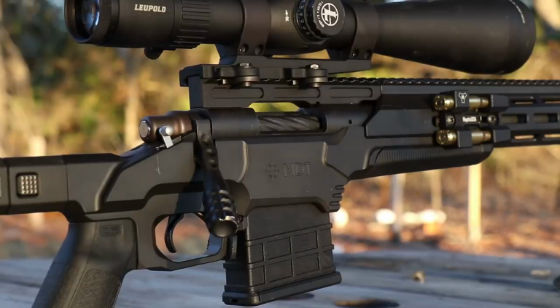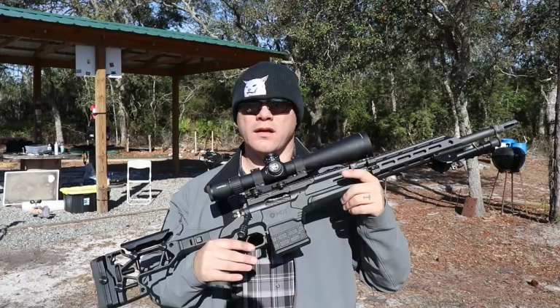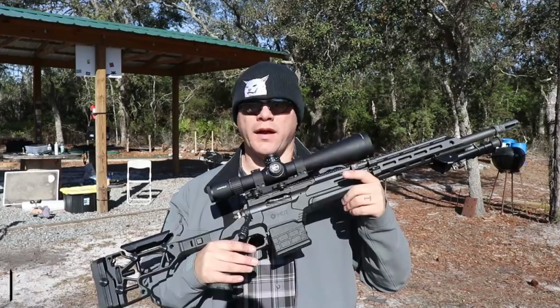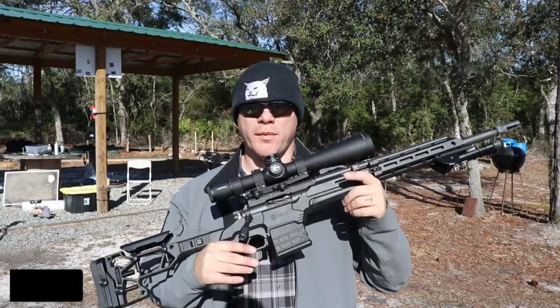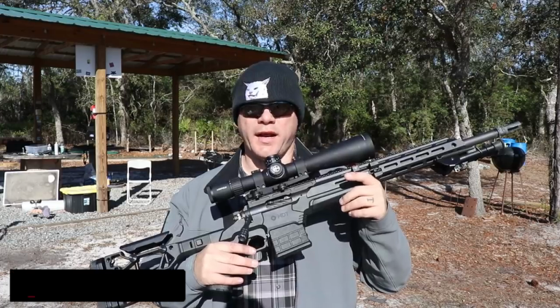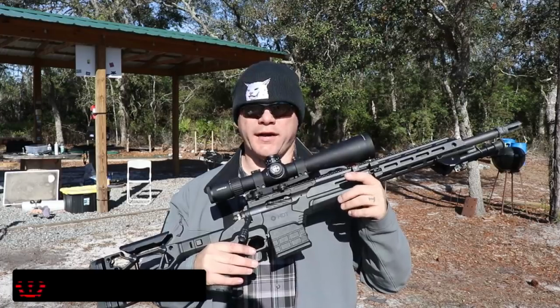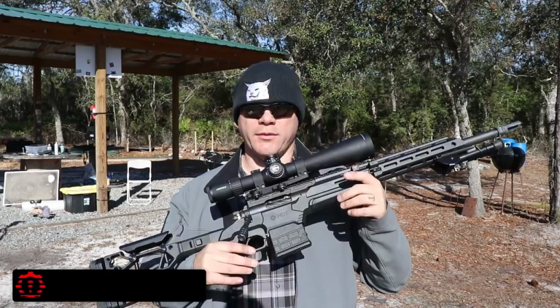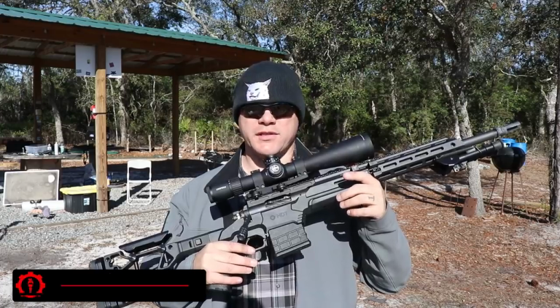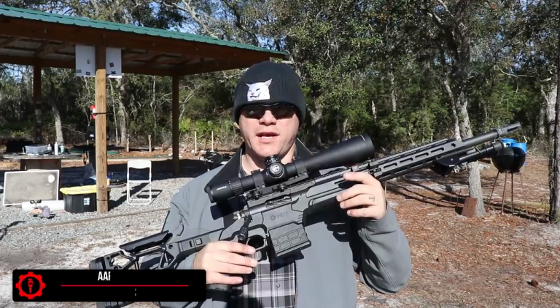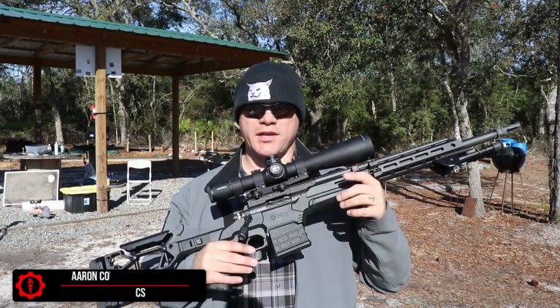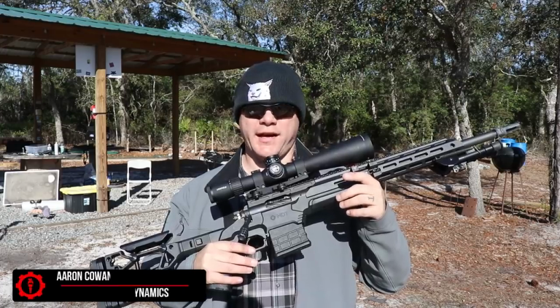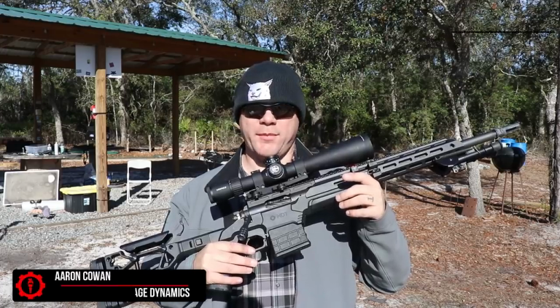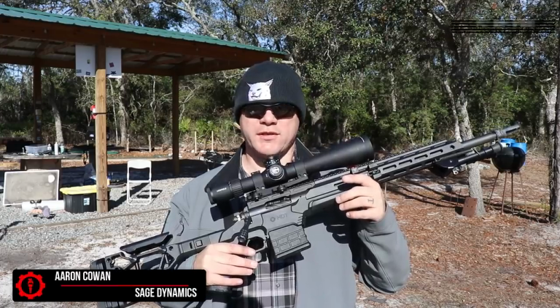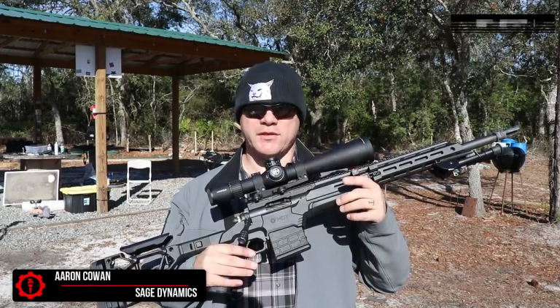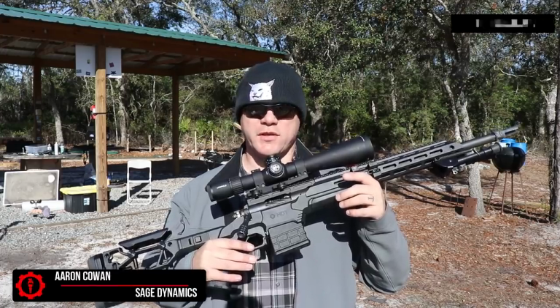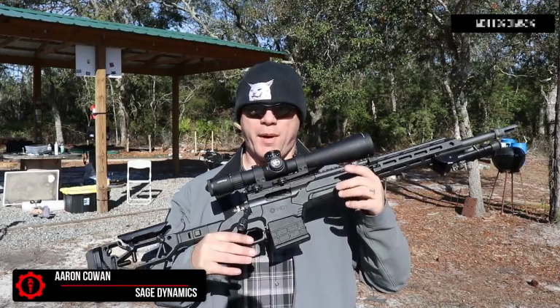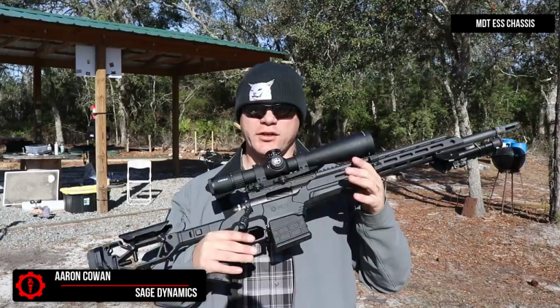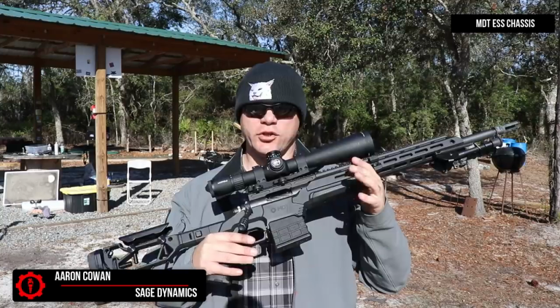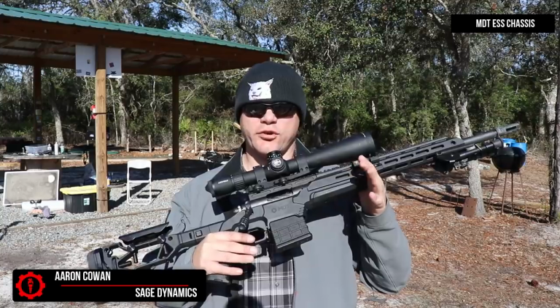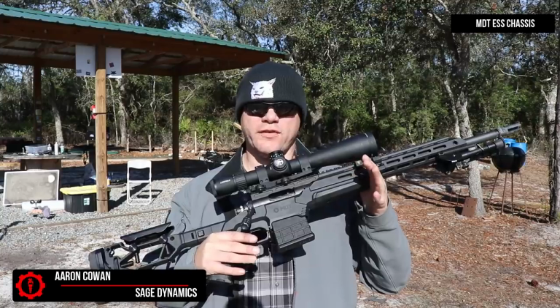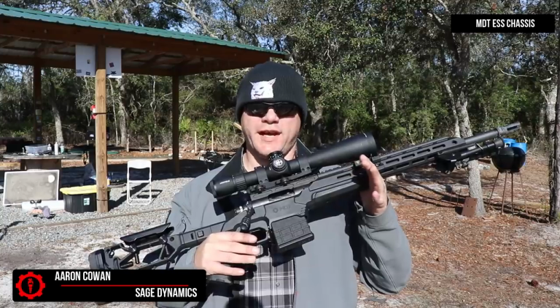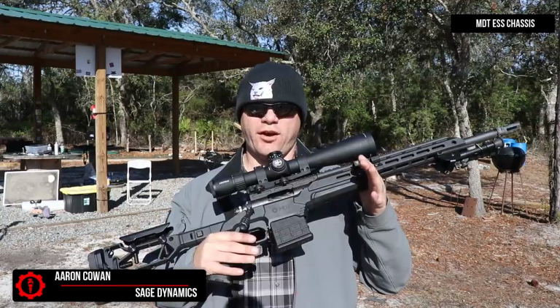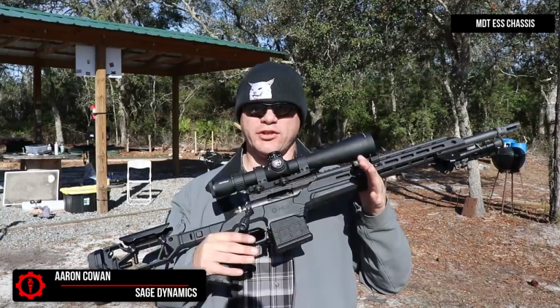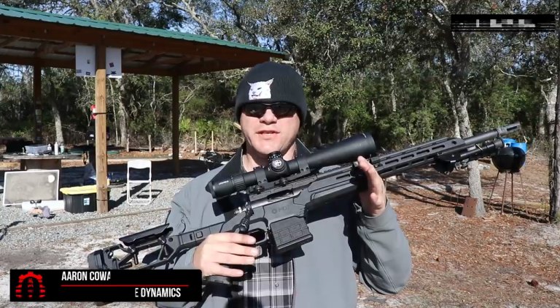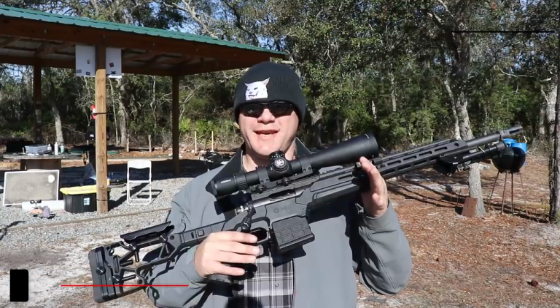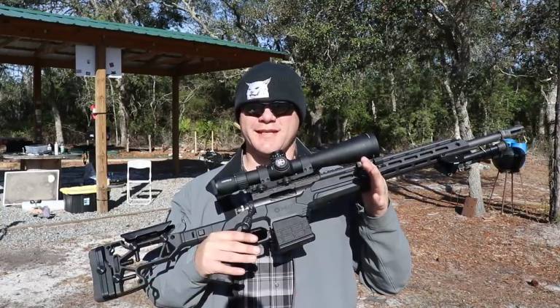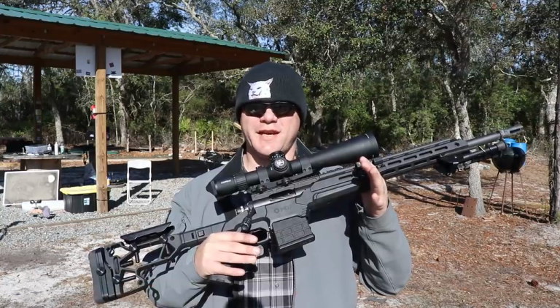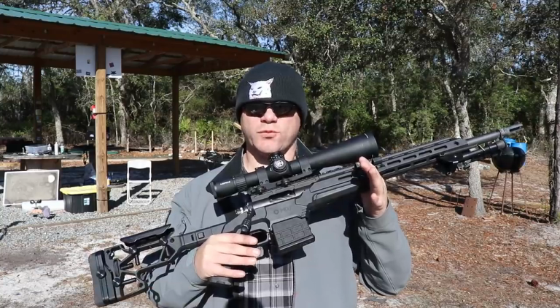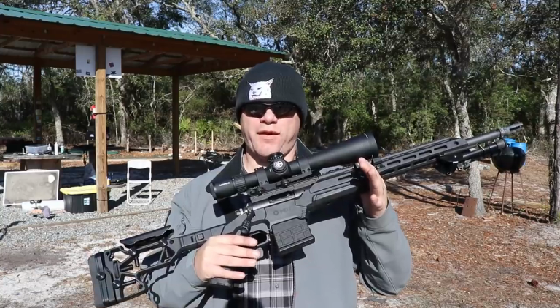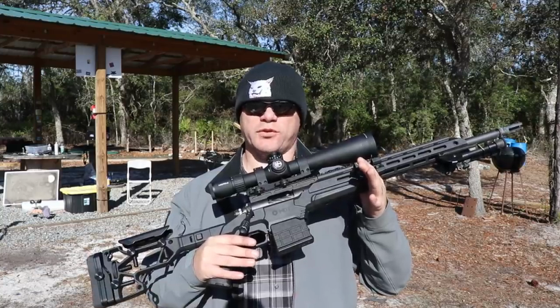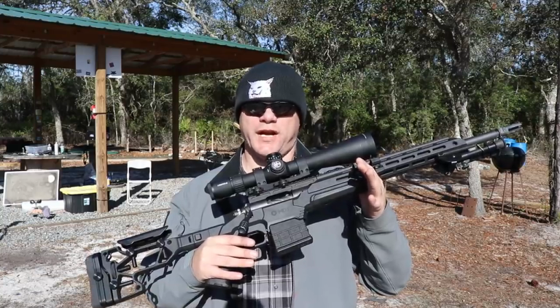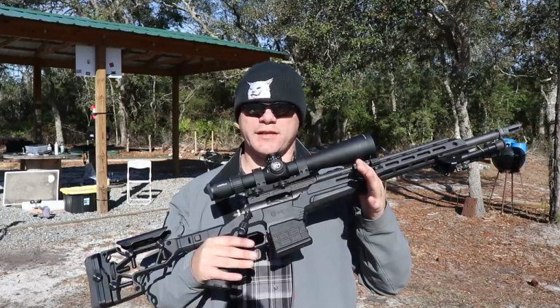Hey everybody, Aaron Cowan, Sage Dynamics, and this is the Modular Driven Technologies ESS Rifle Chassis.